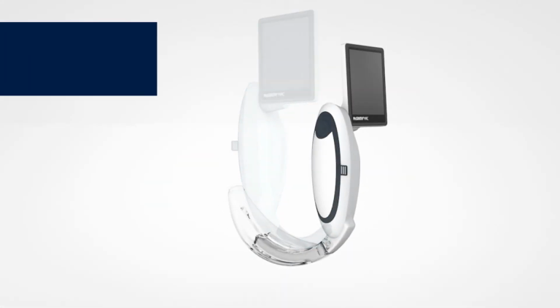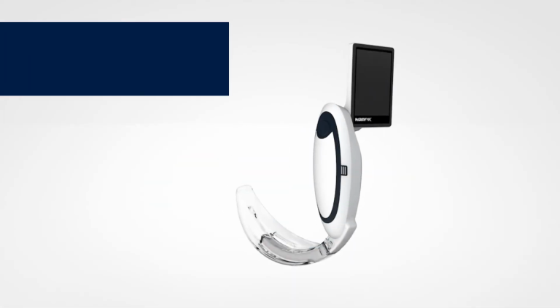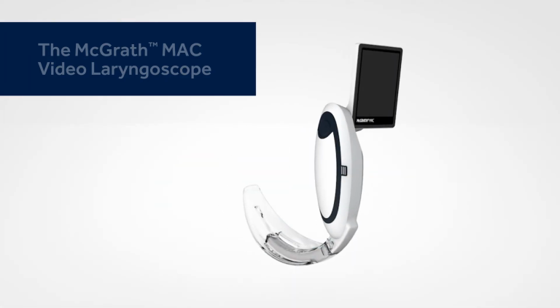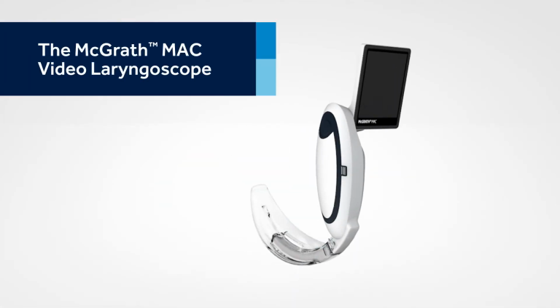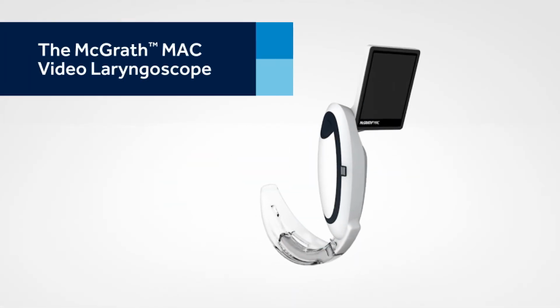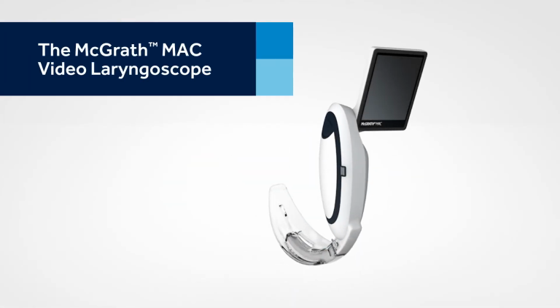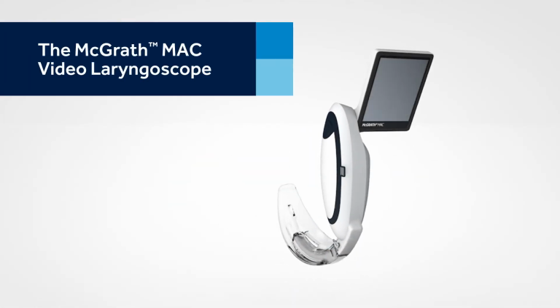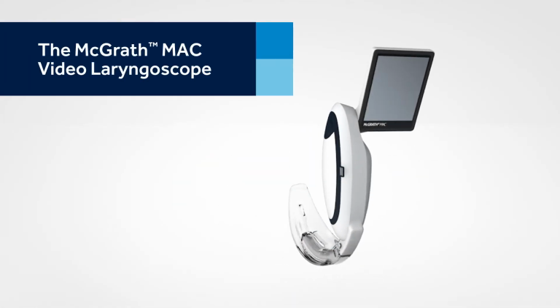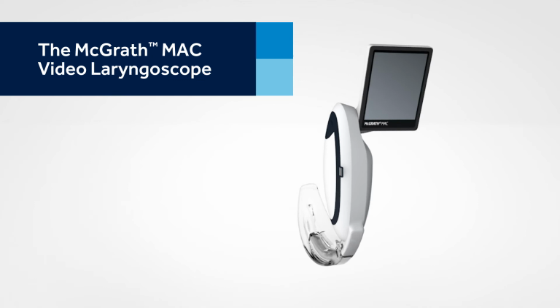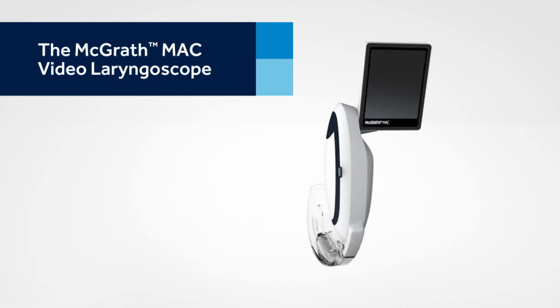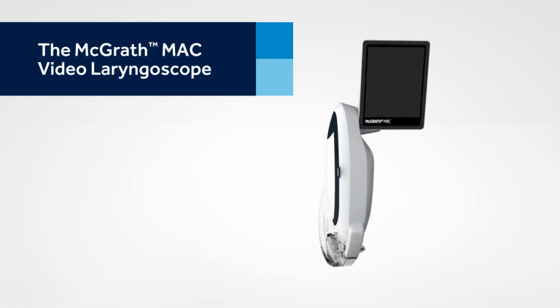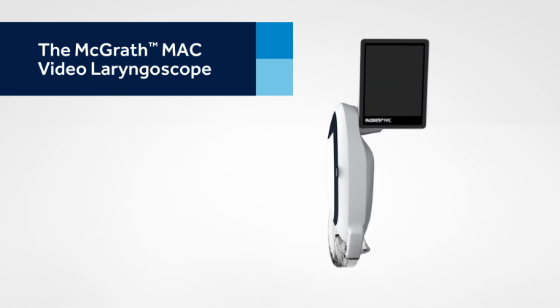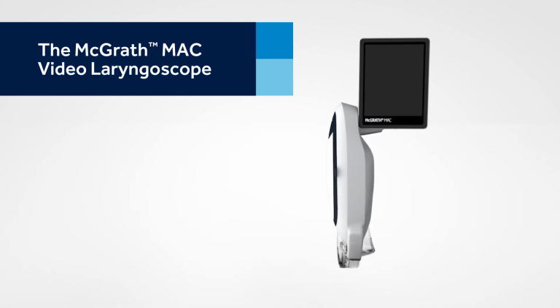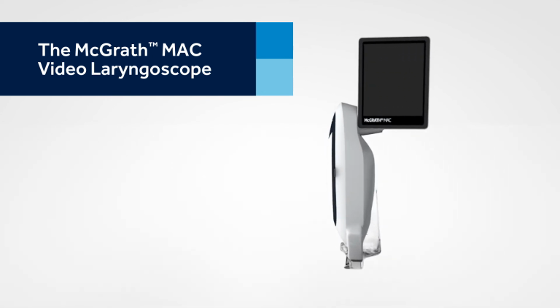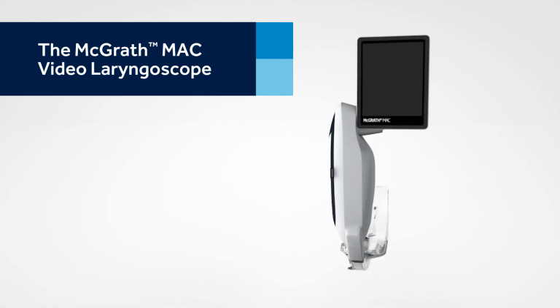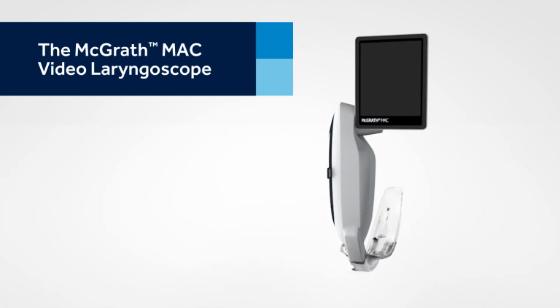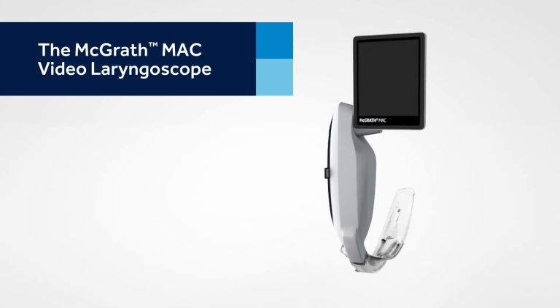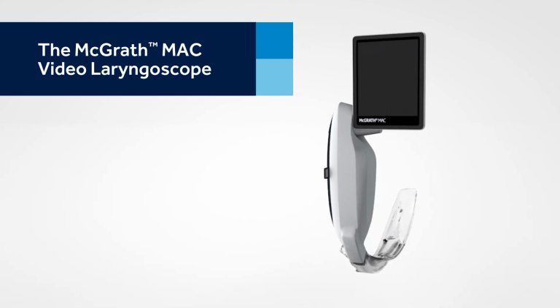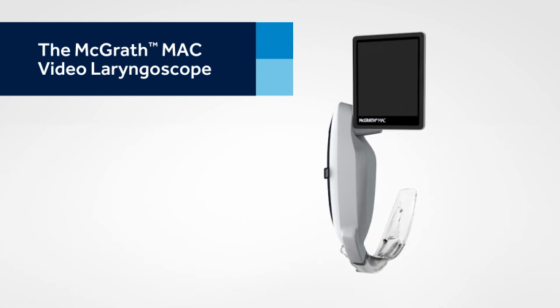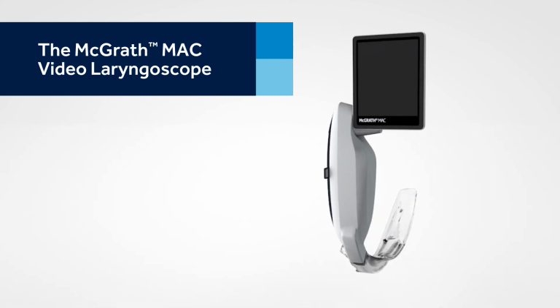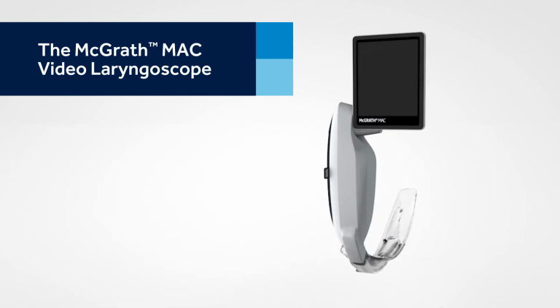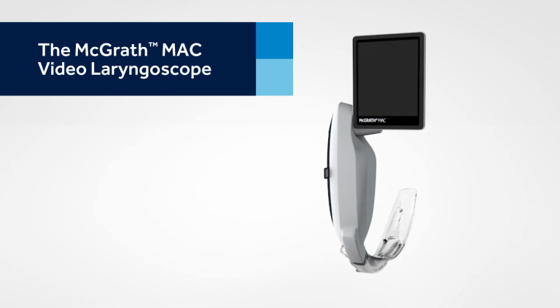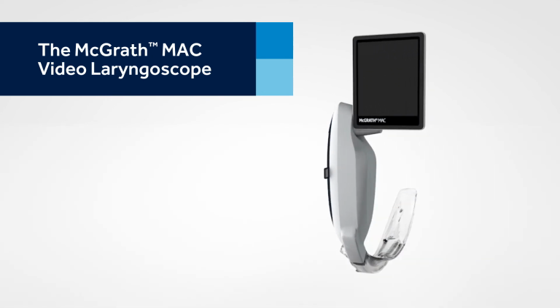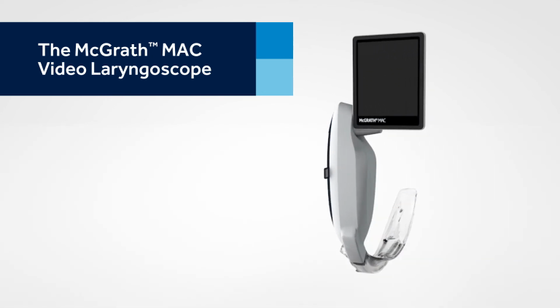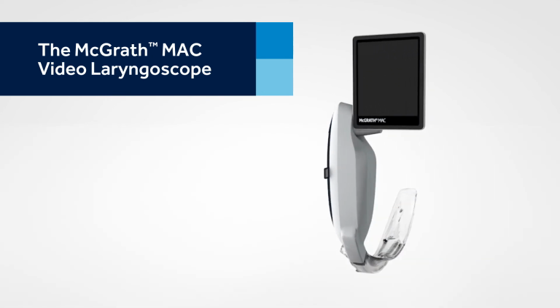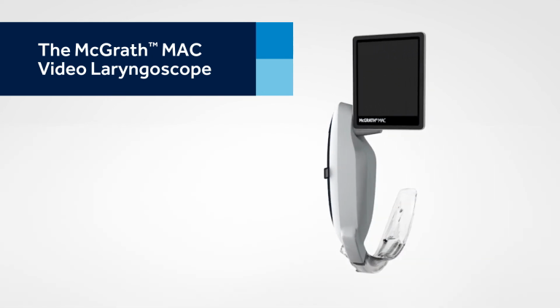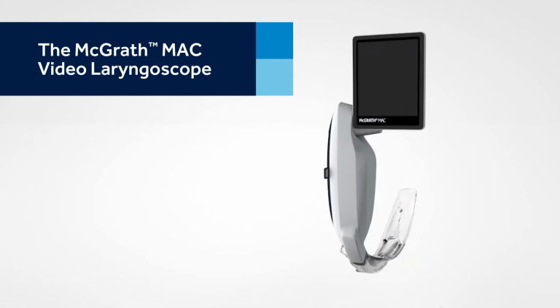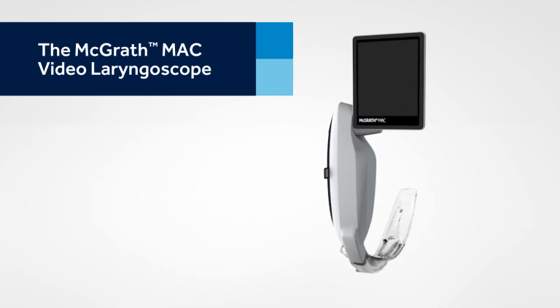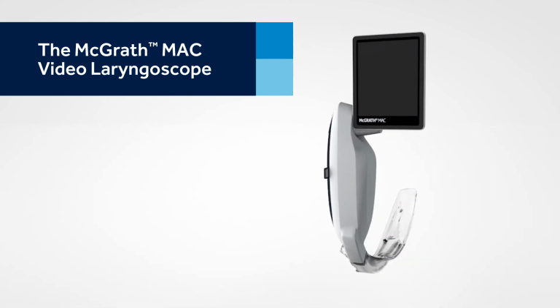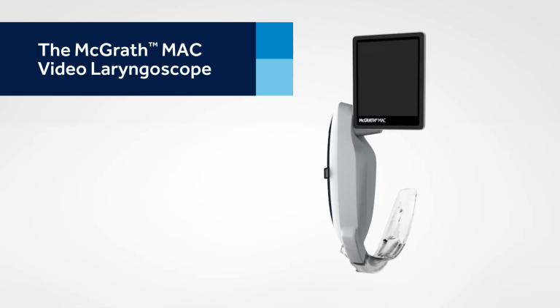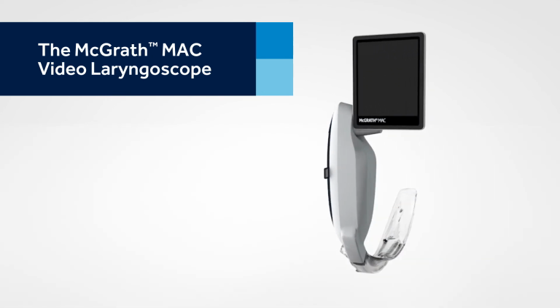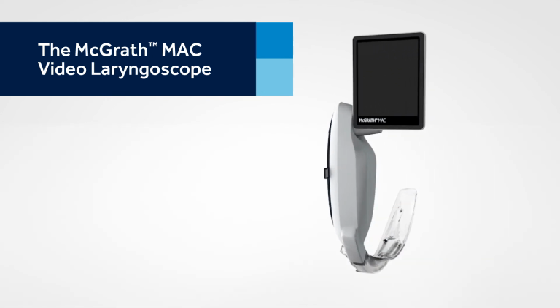With these basics in mind, you should be ready to put your McGrath MAC Video Laryngoscope into service.